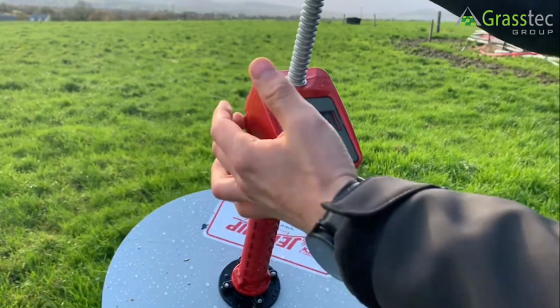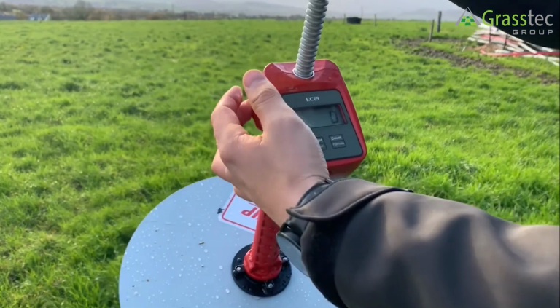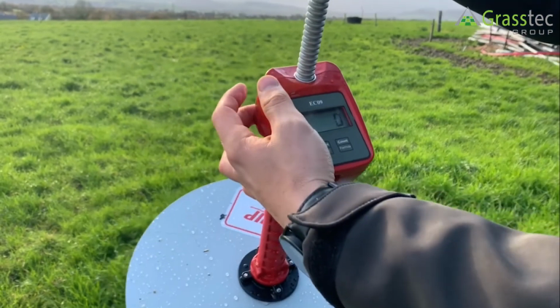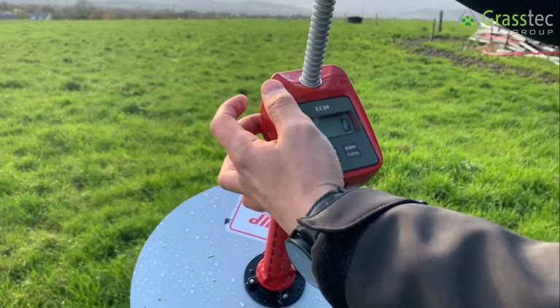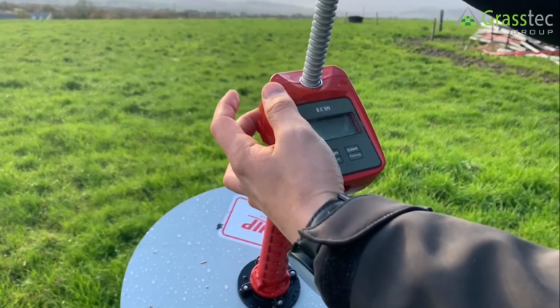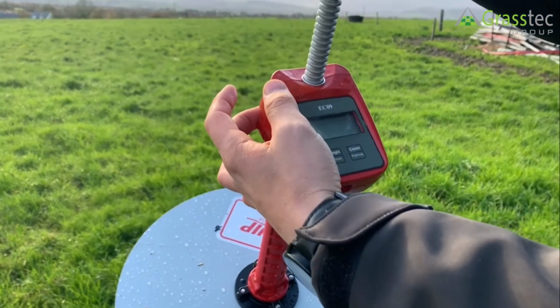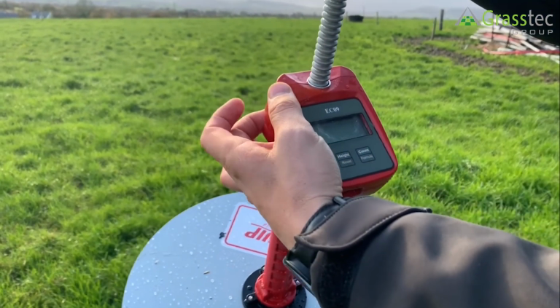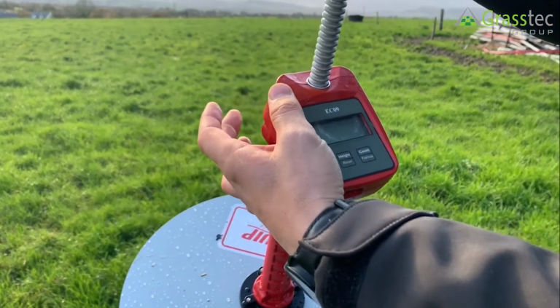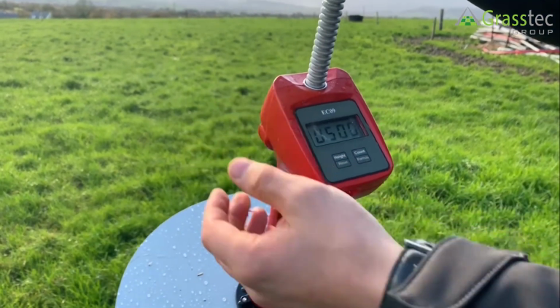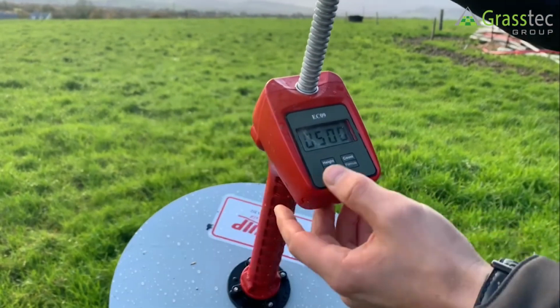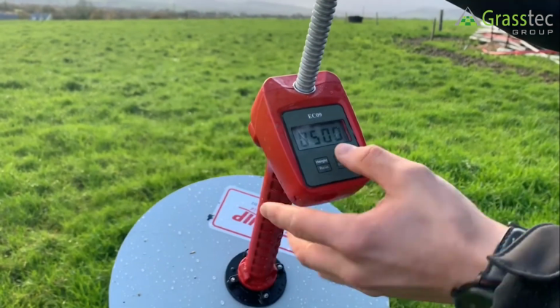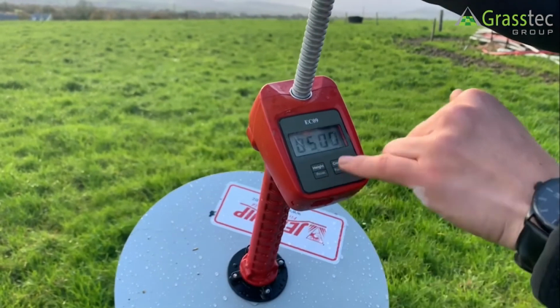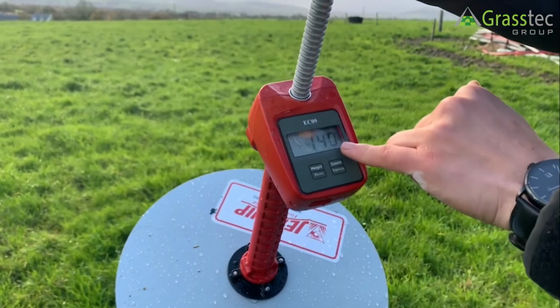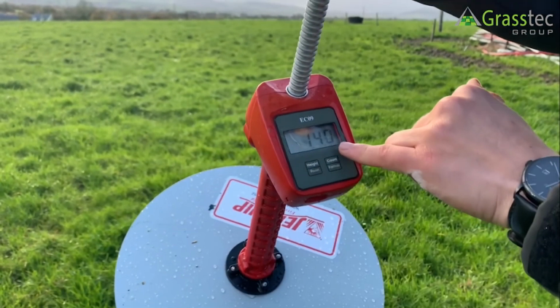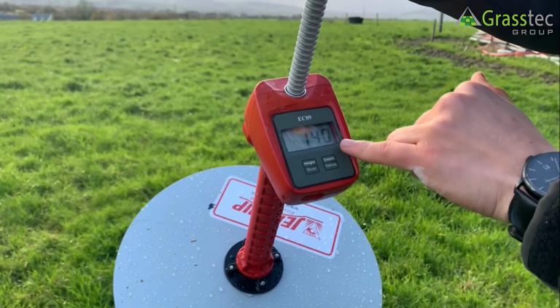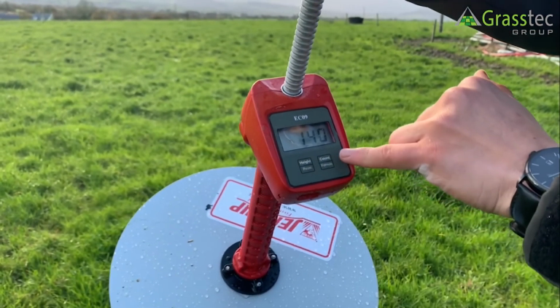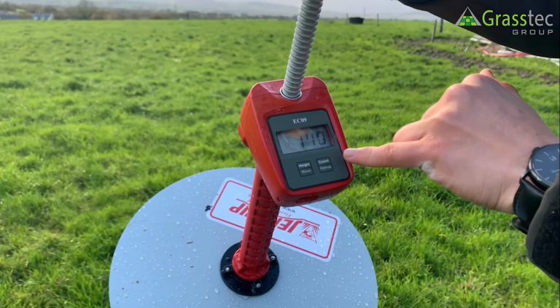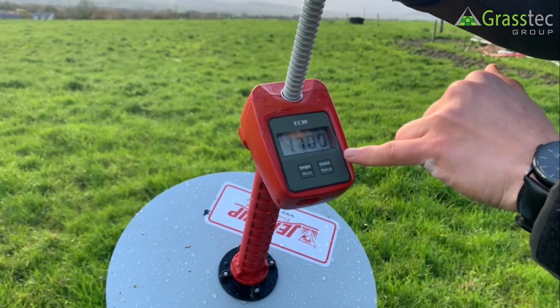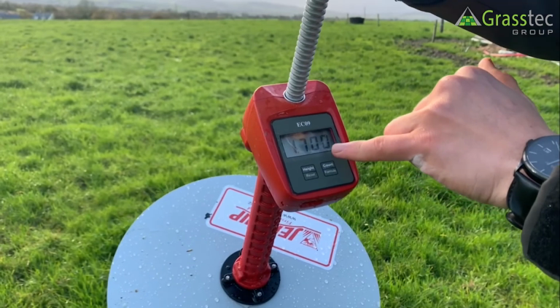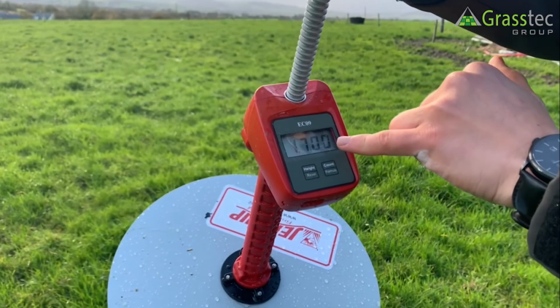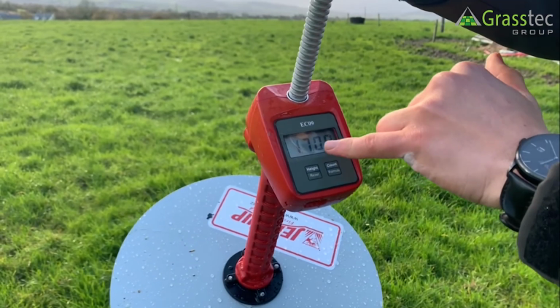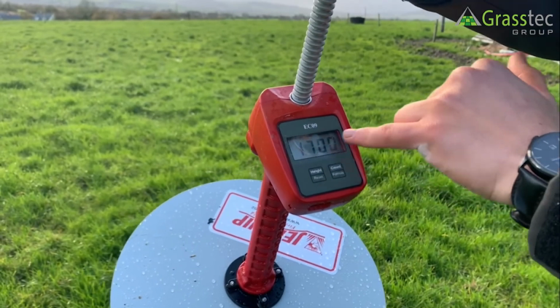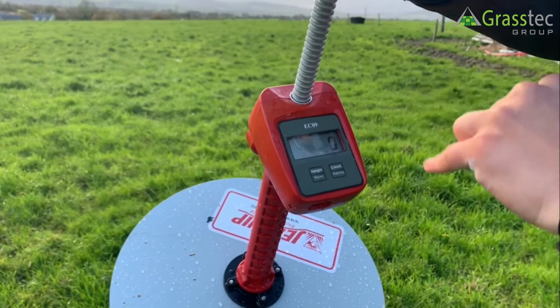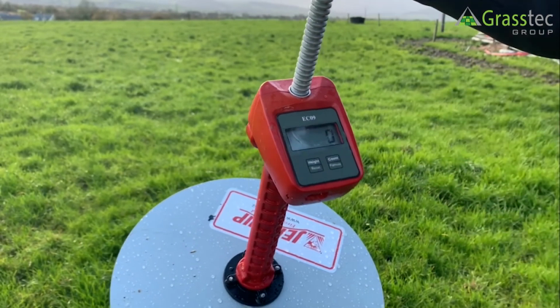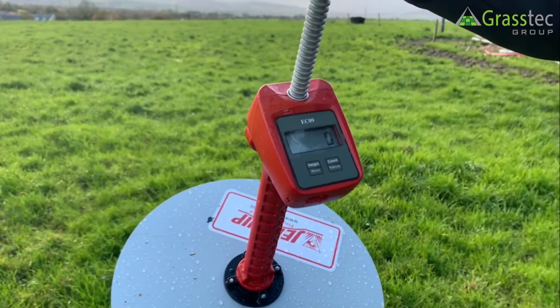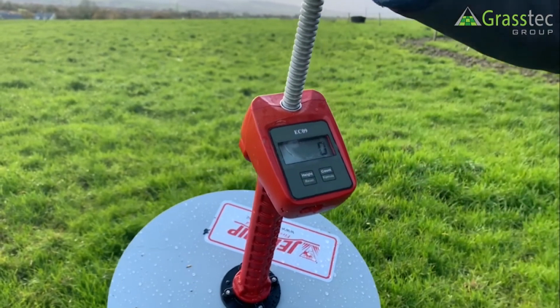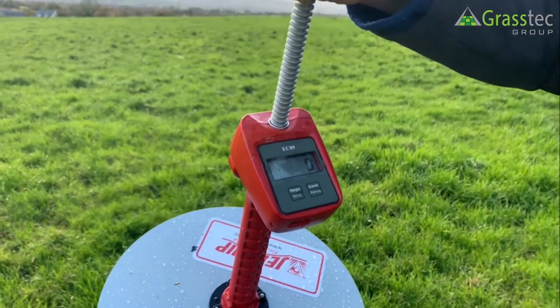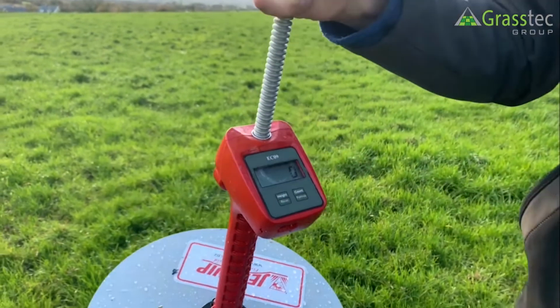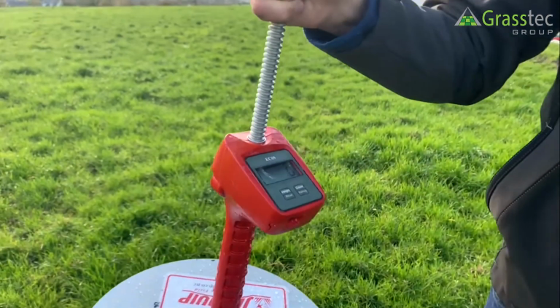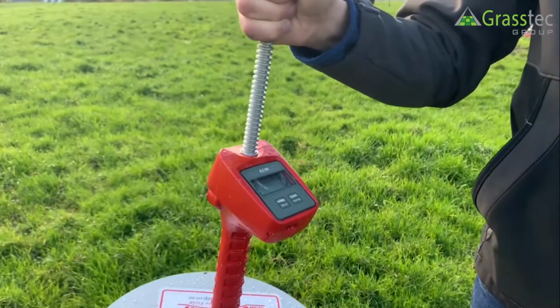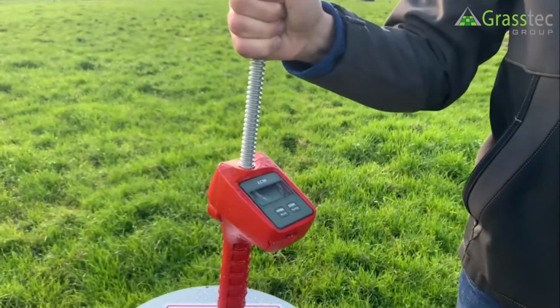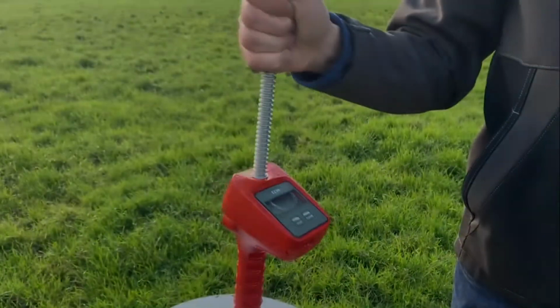So when I turn it on and off again you can see 500, 140, 1700 — and now we're ready to measure.